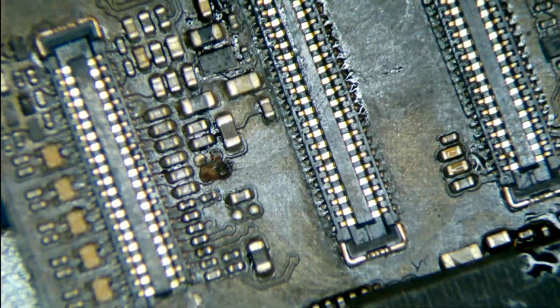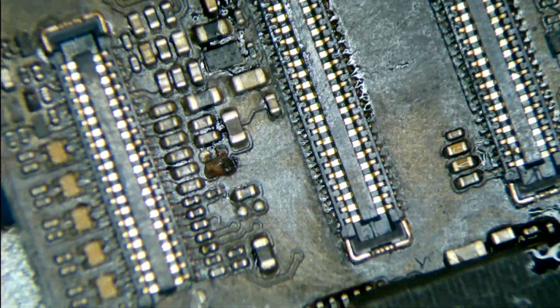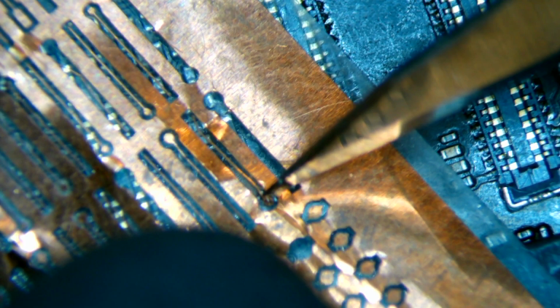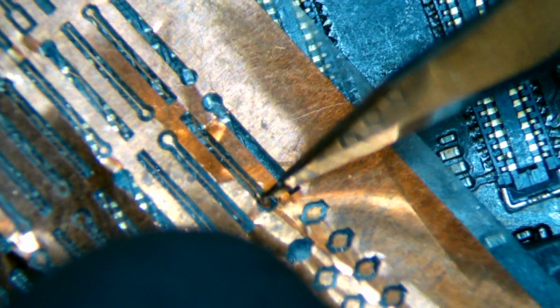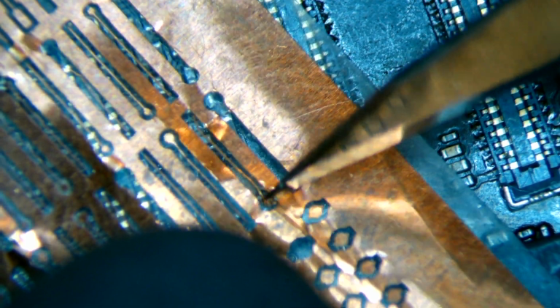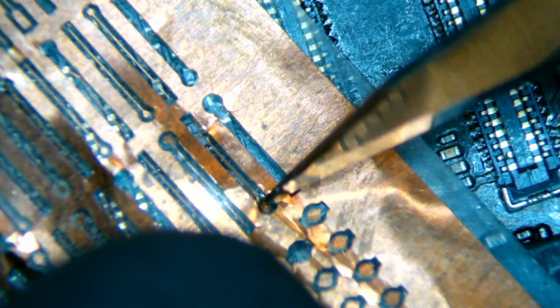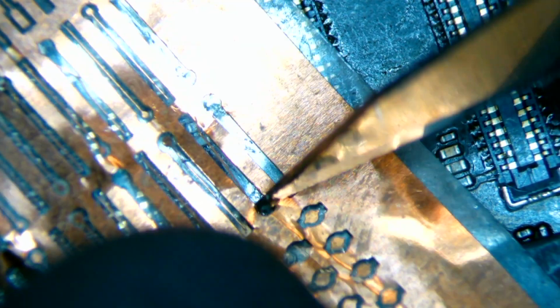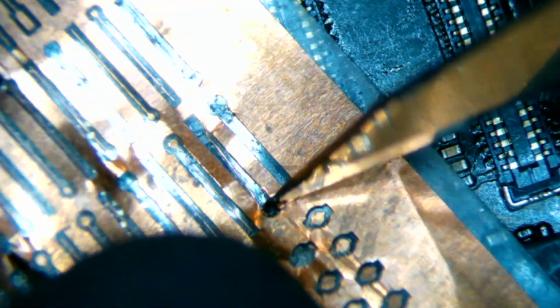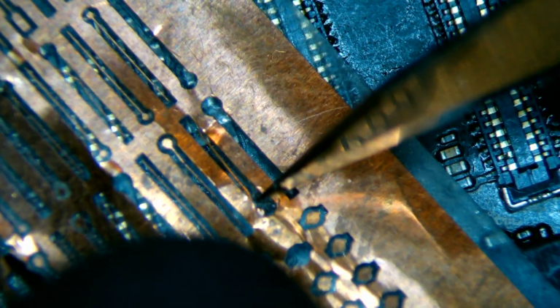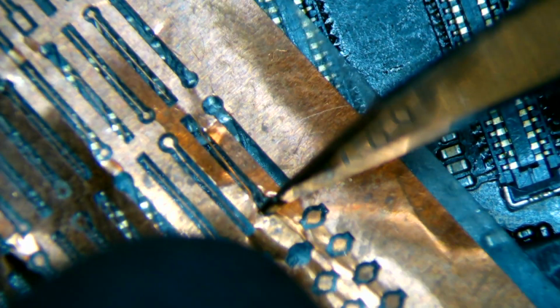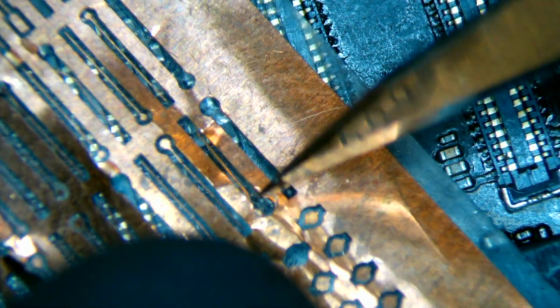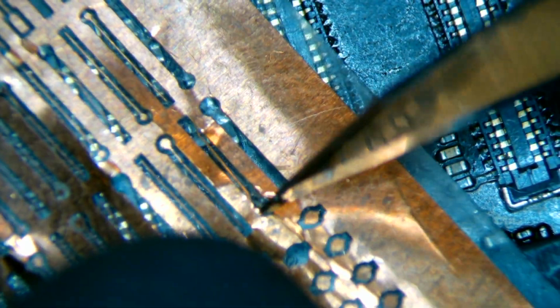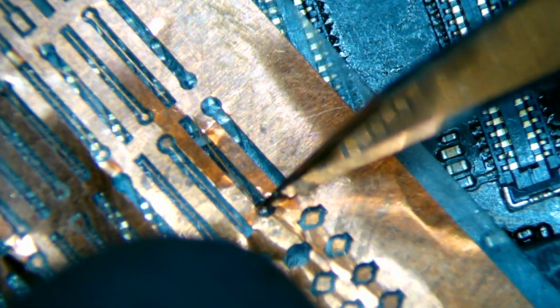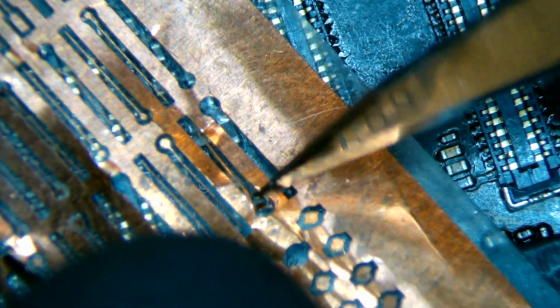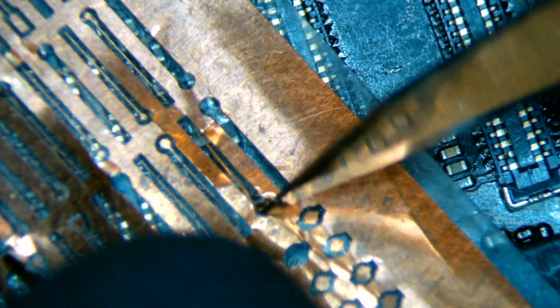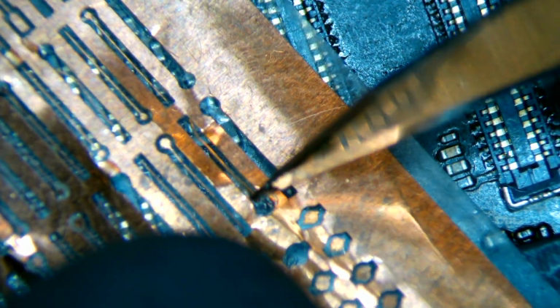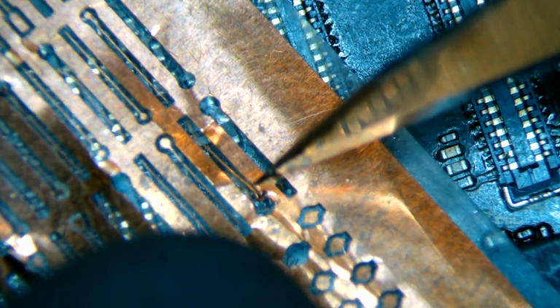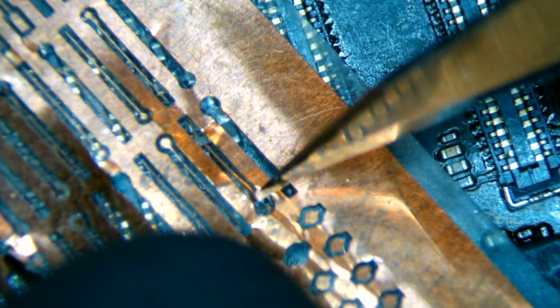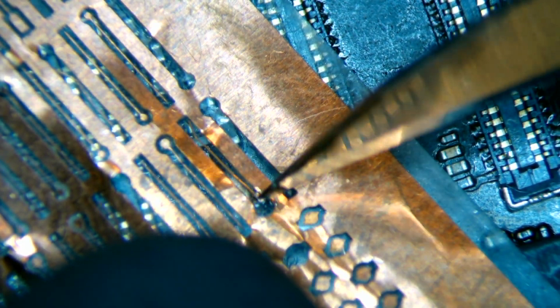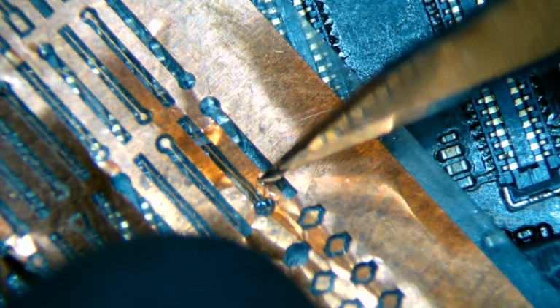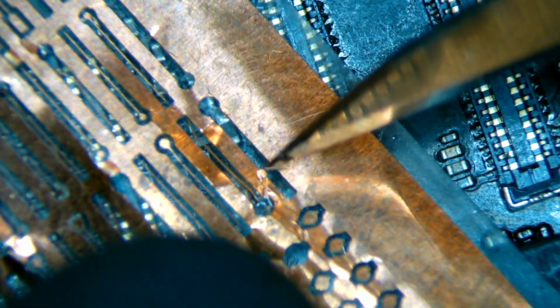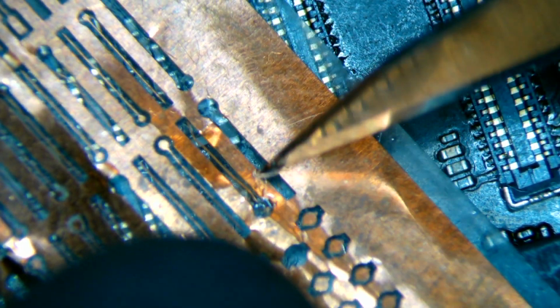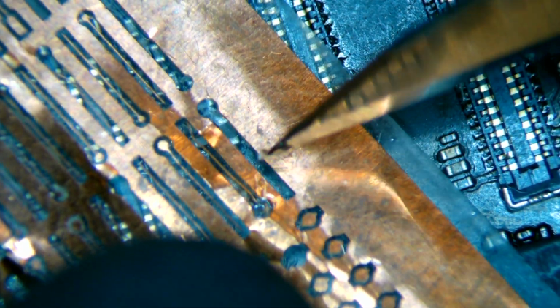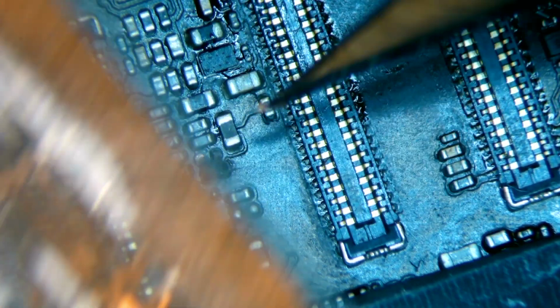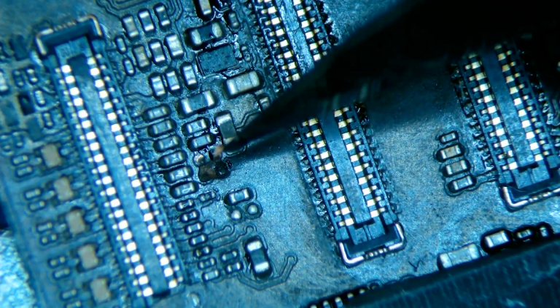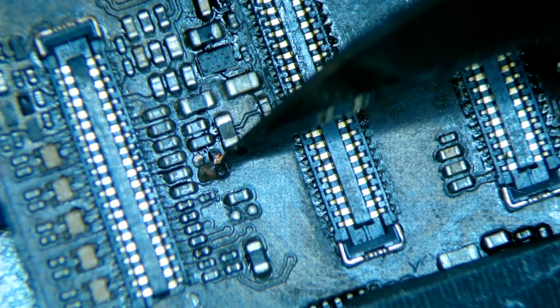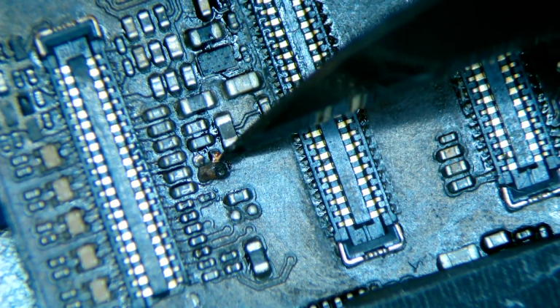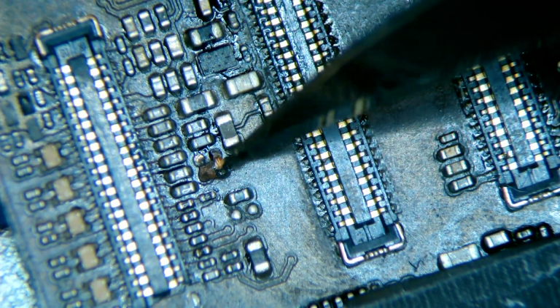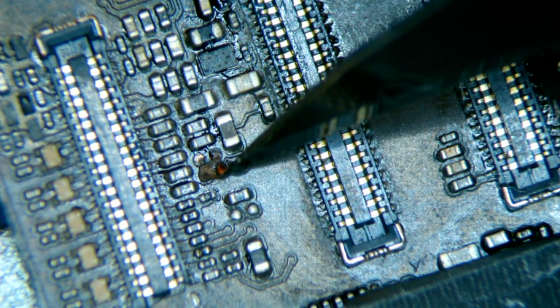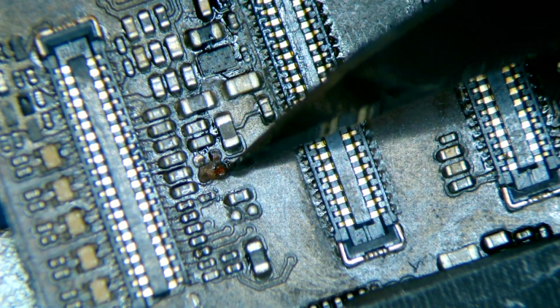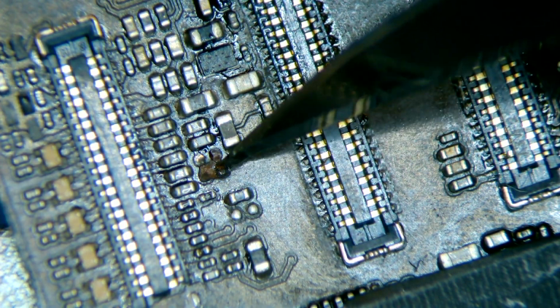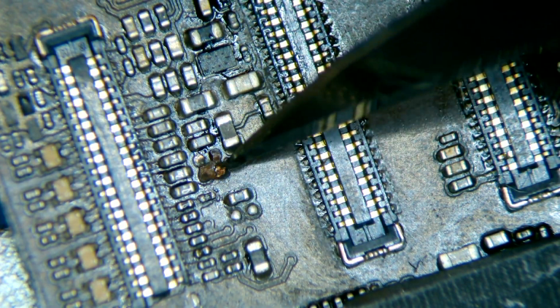So now let's rebuild the trace on the active line. We add solder, then we use pre-cut copper traces to reconstruct the line.